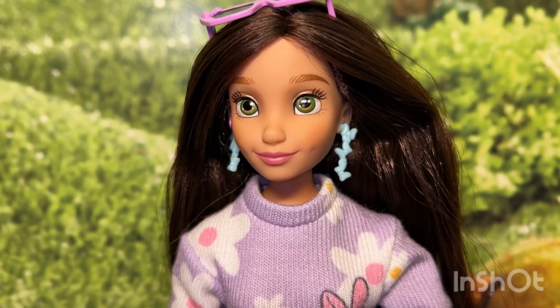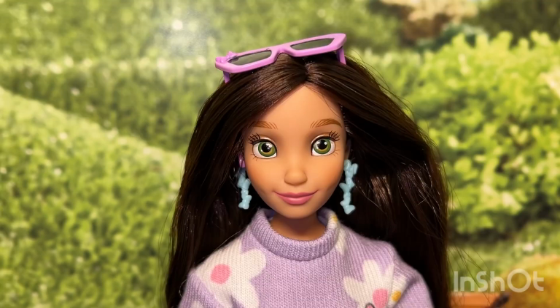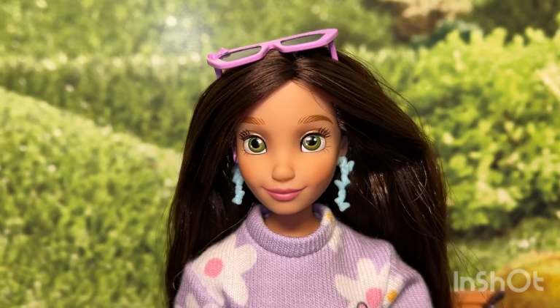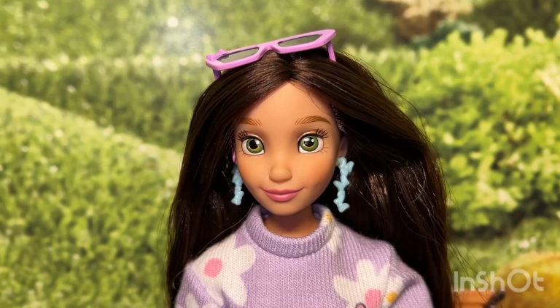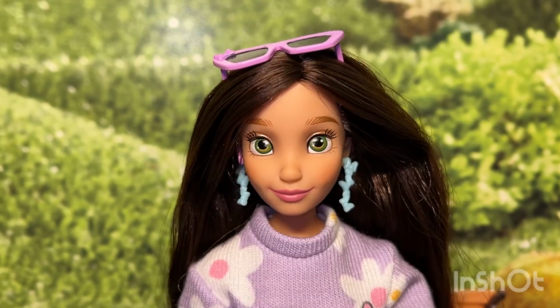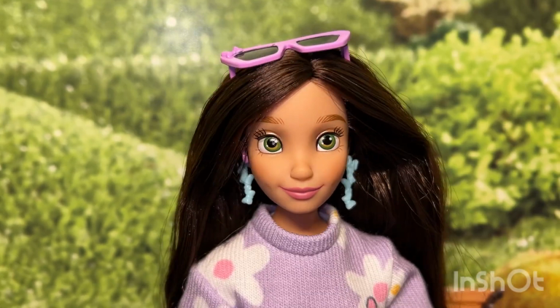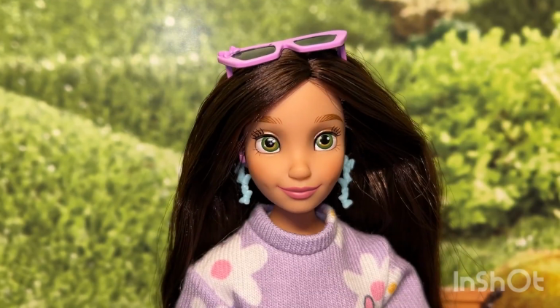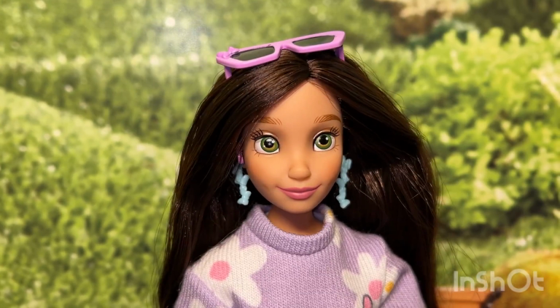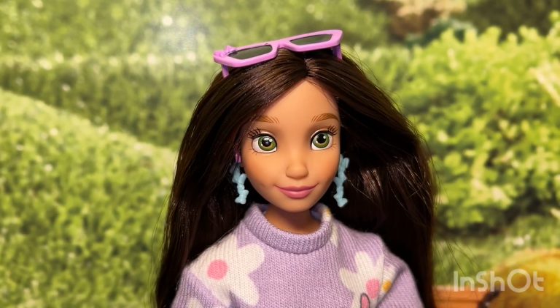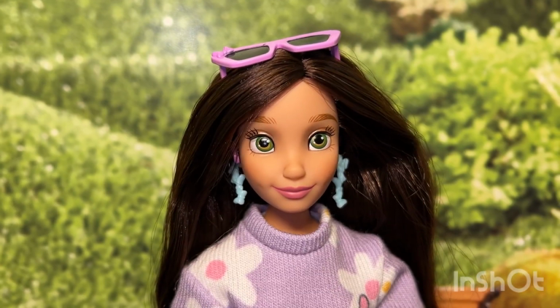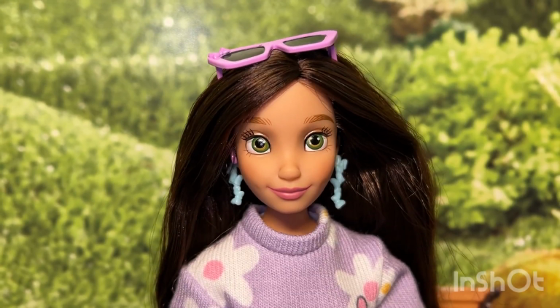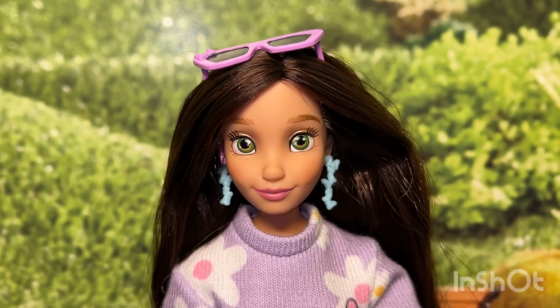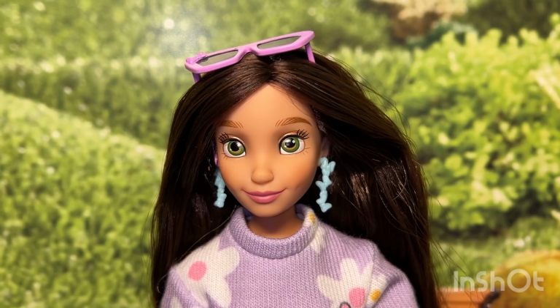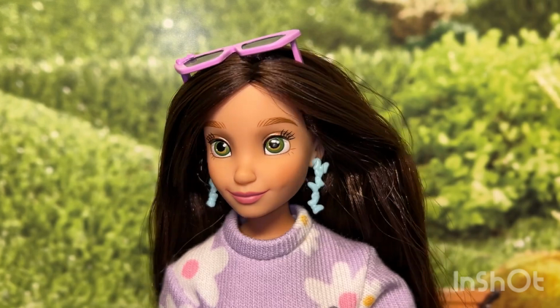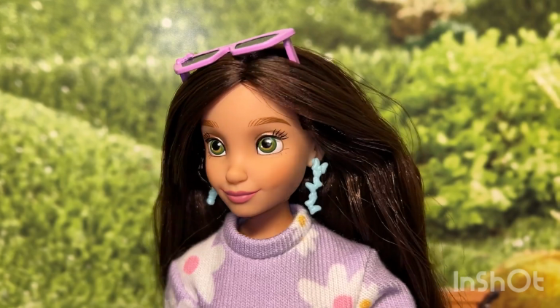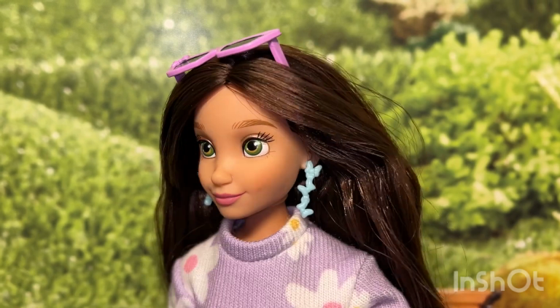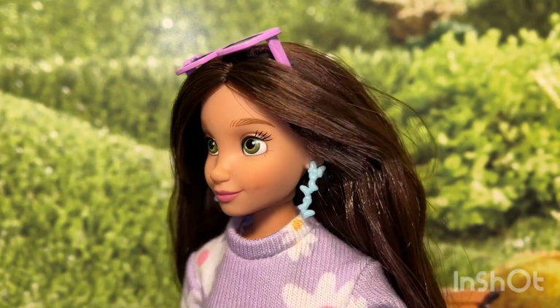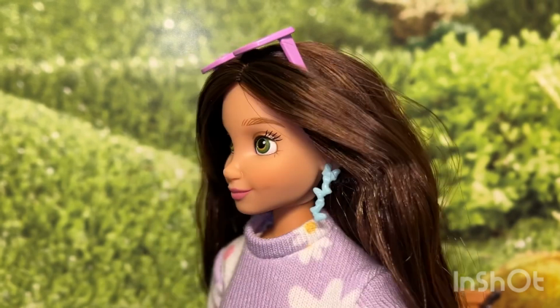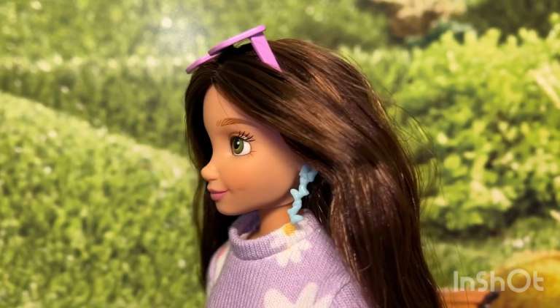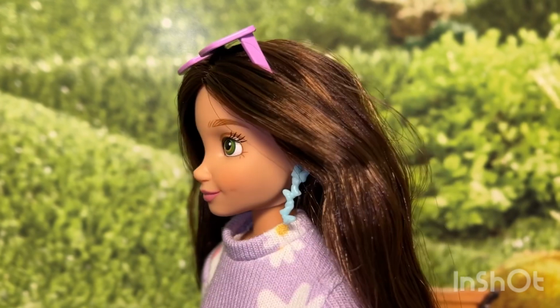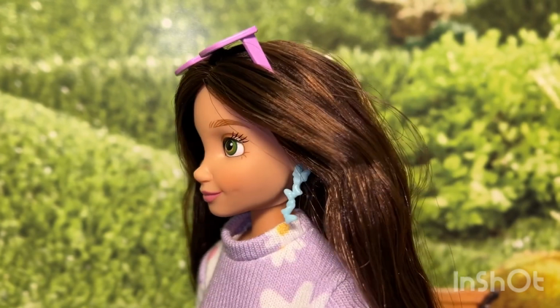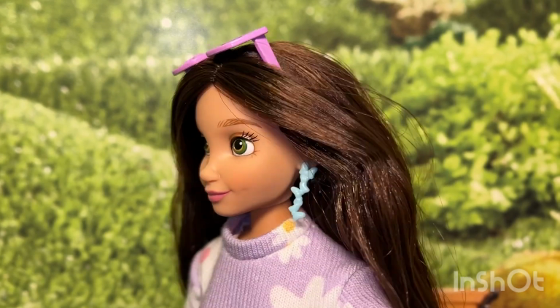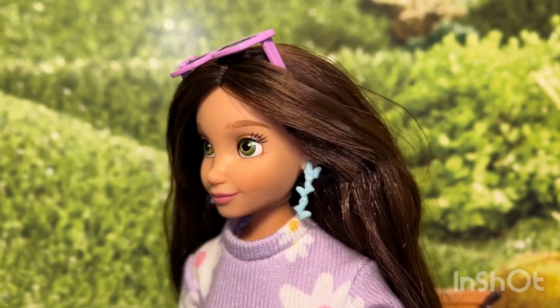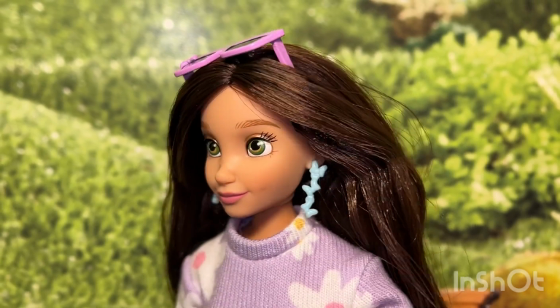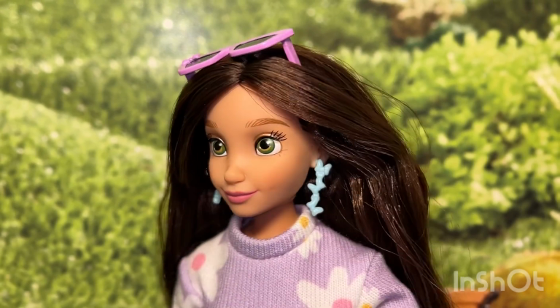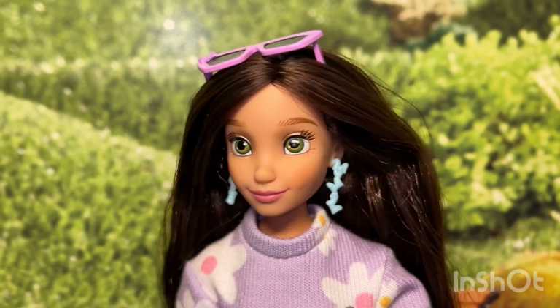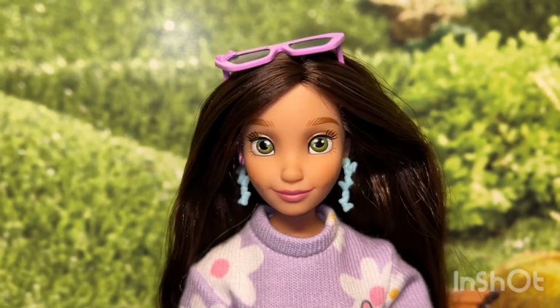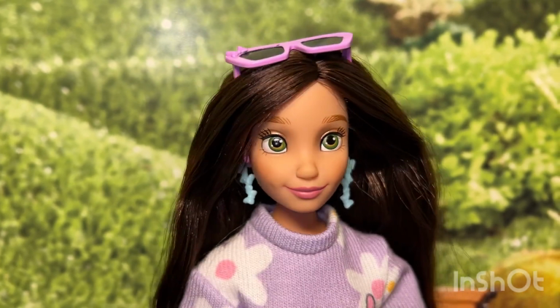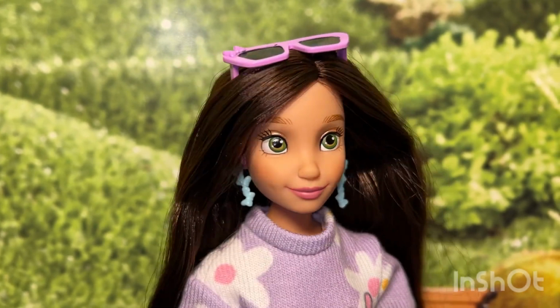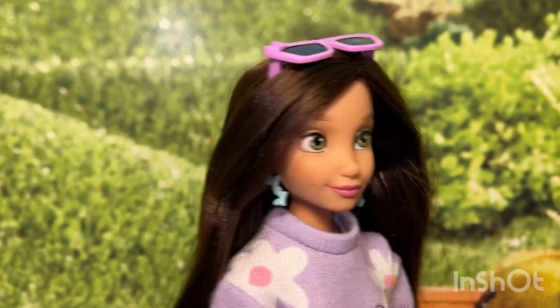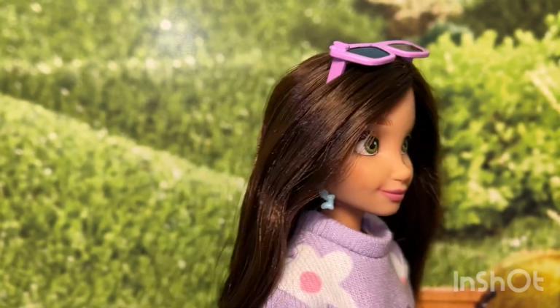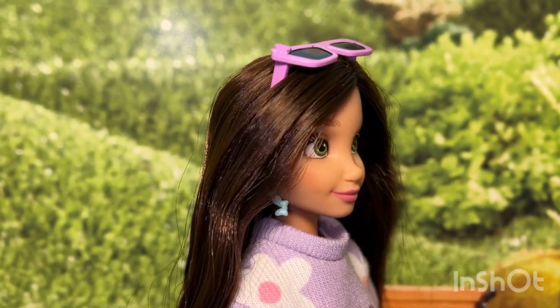I think she is super cute and reminds me of my daughter because my daughter has the brown hair and green eyes combo.